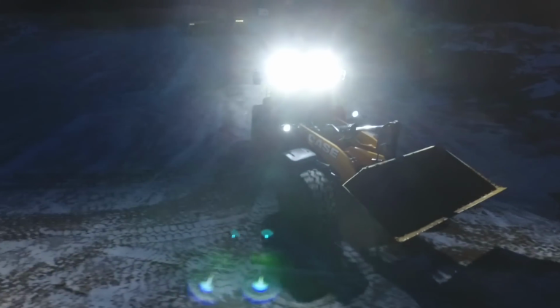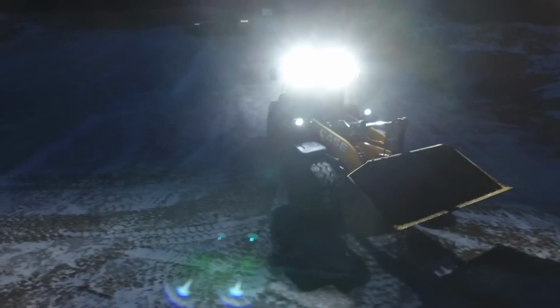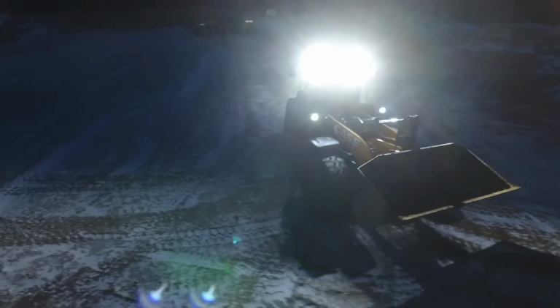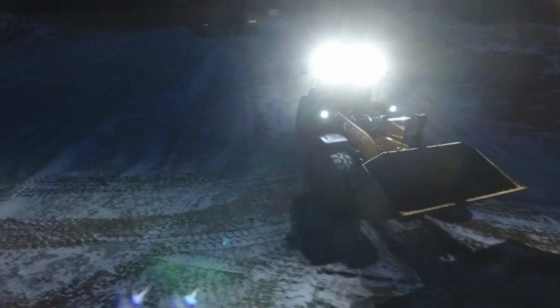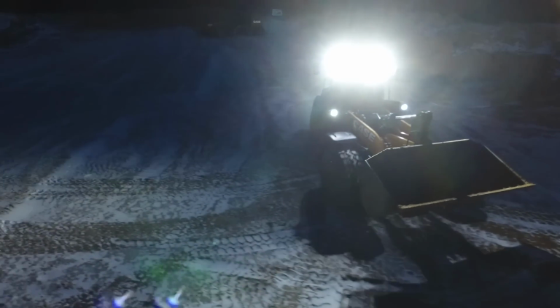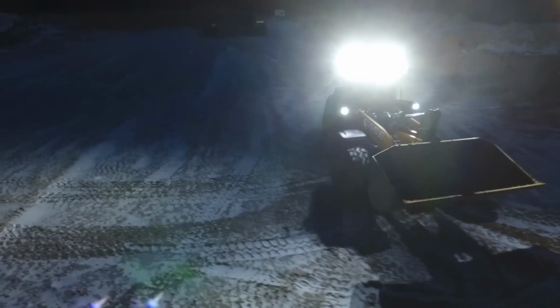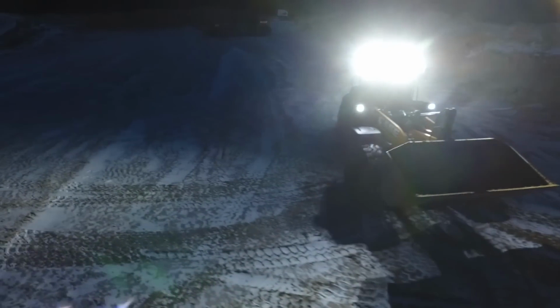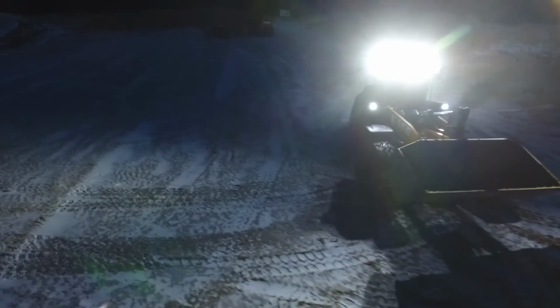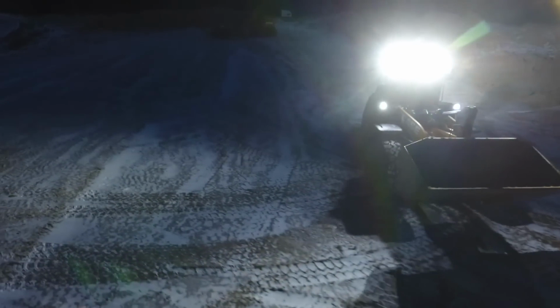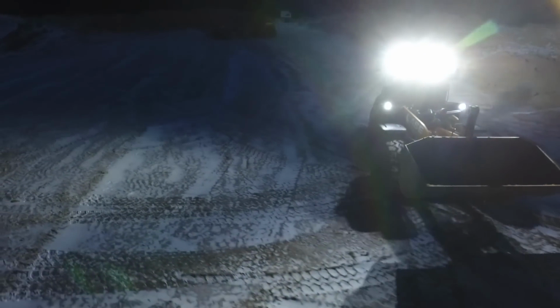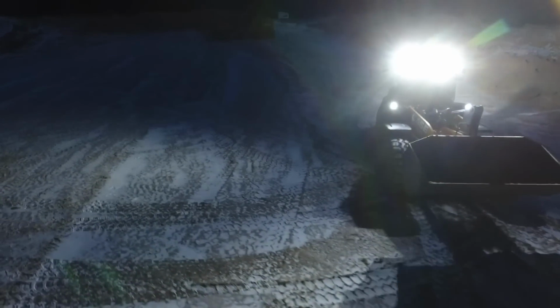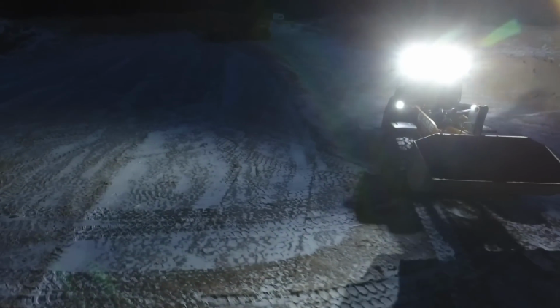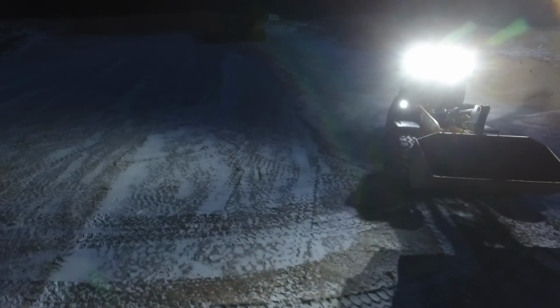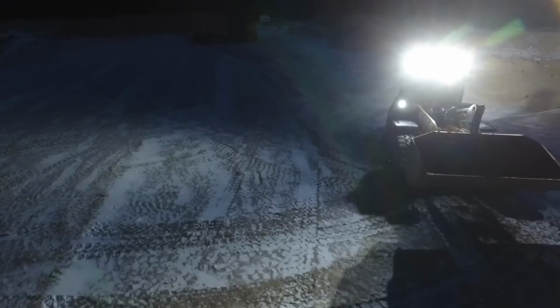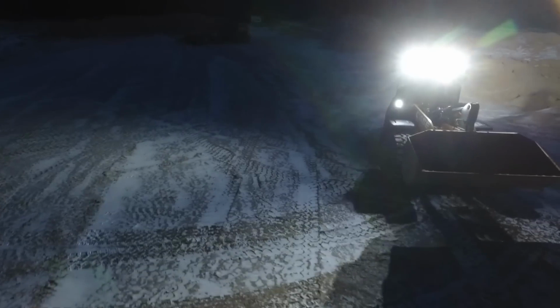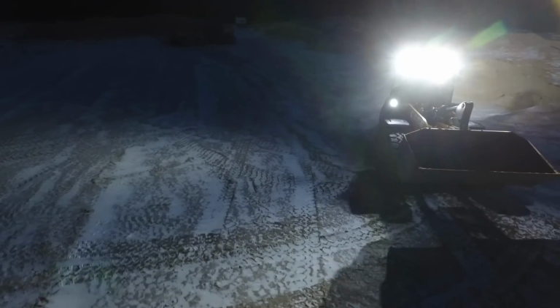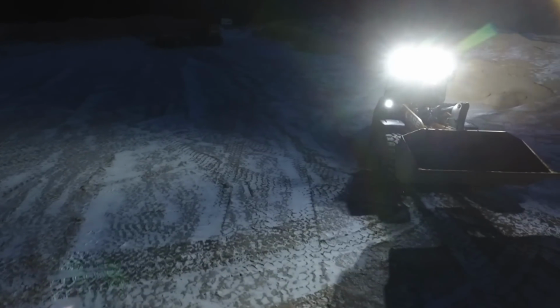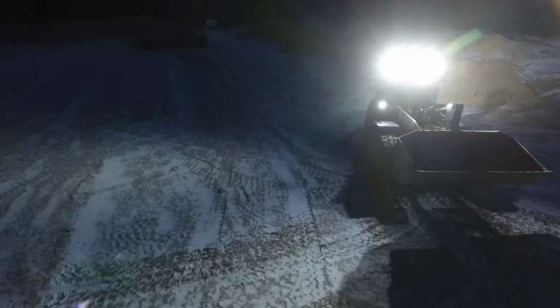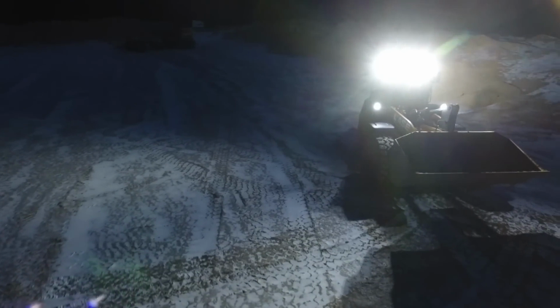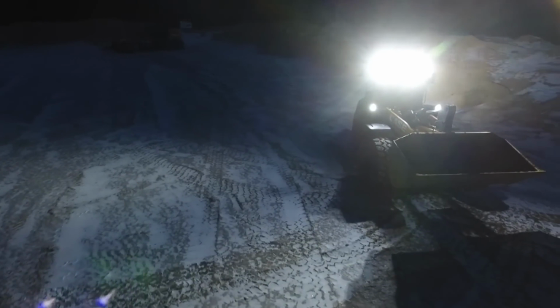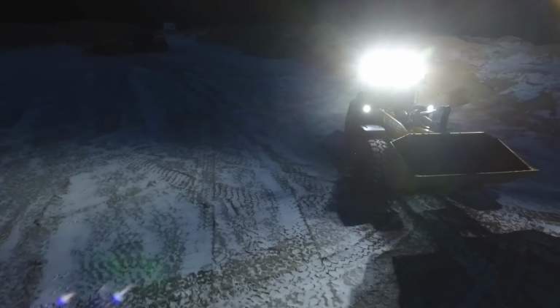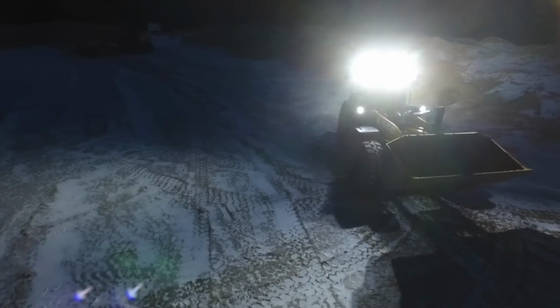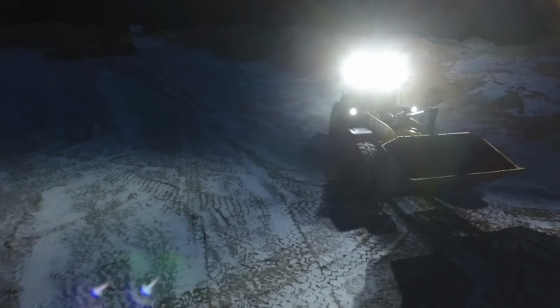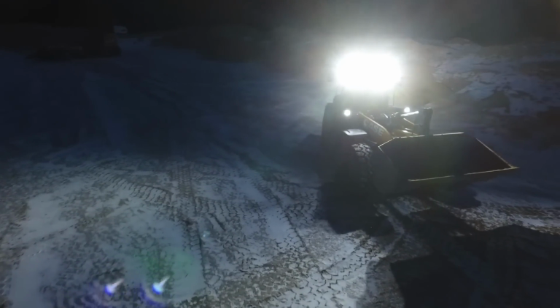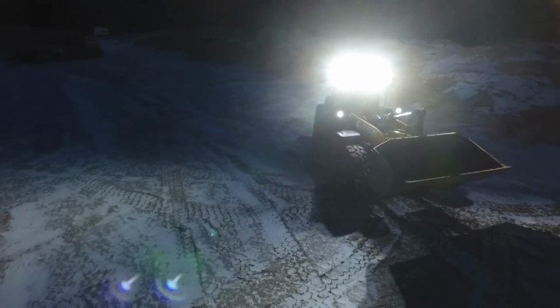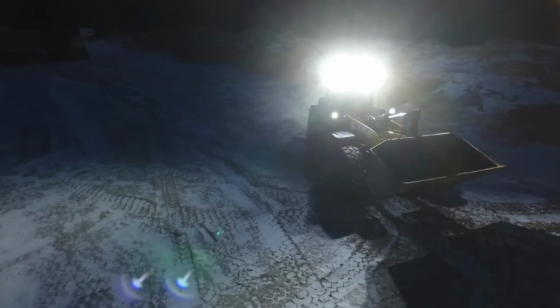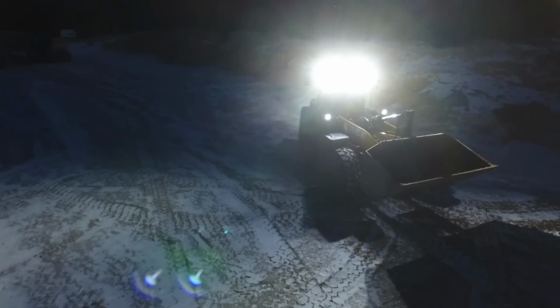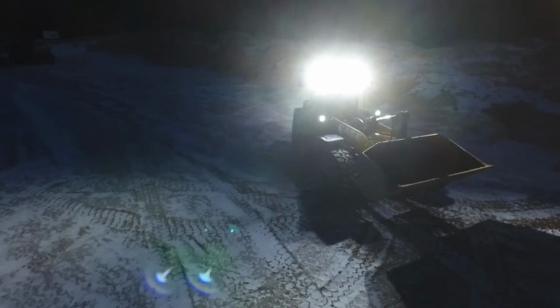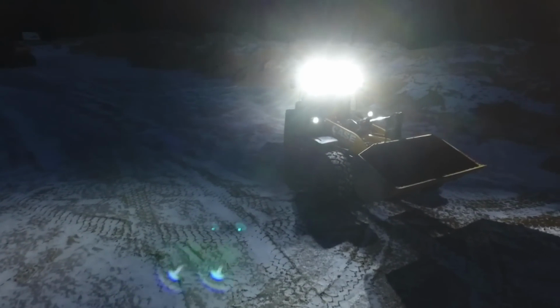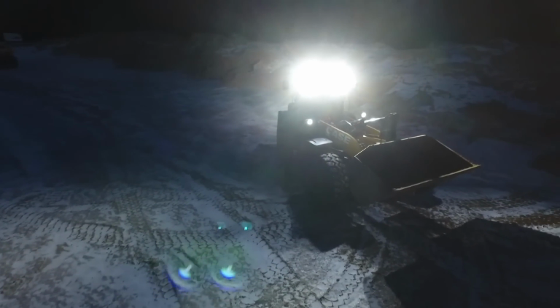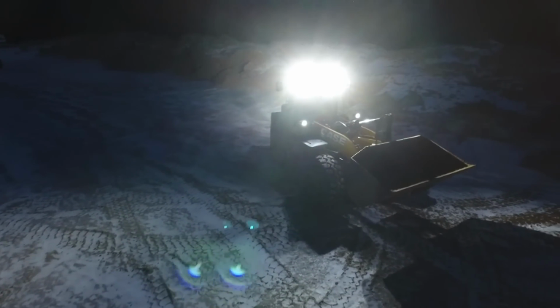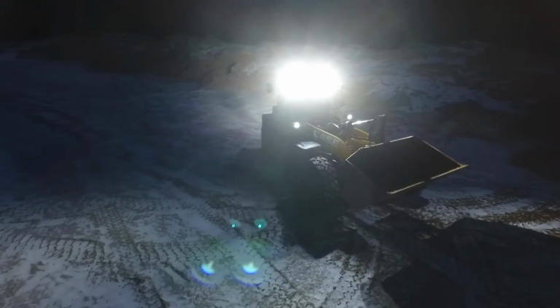Additionally, we also have the LED driving lights that enhance your productivity and visibility out to the road in front of you.